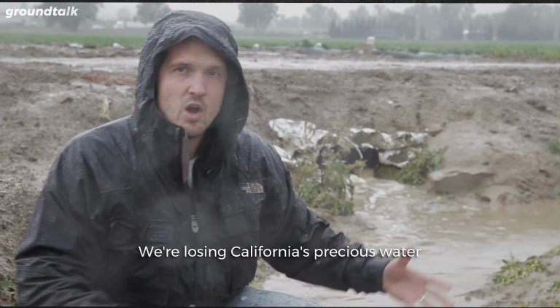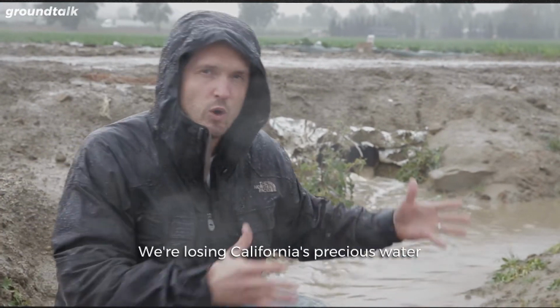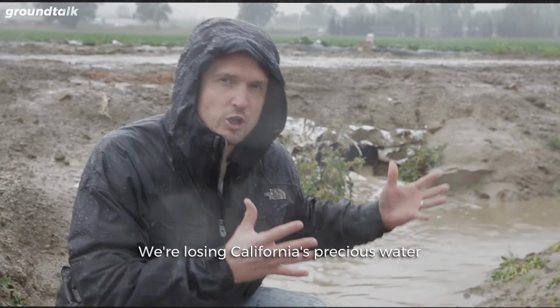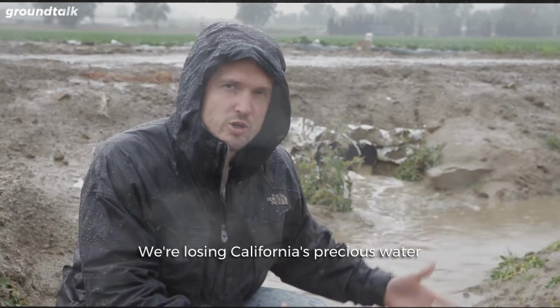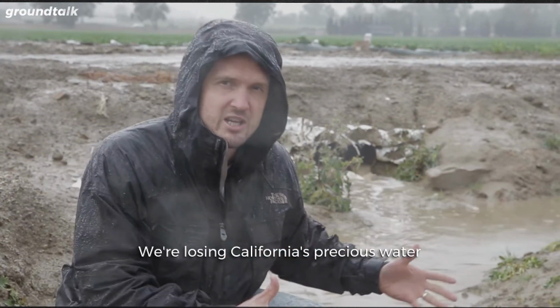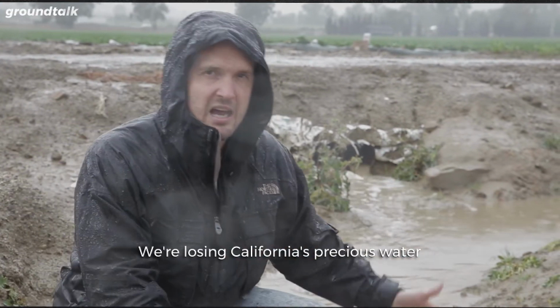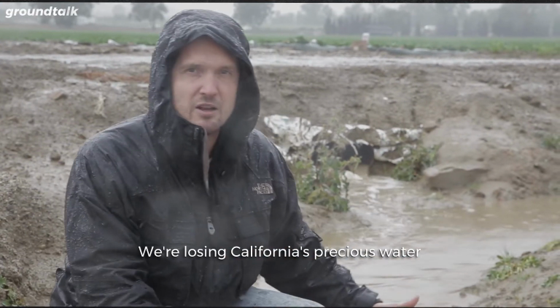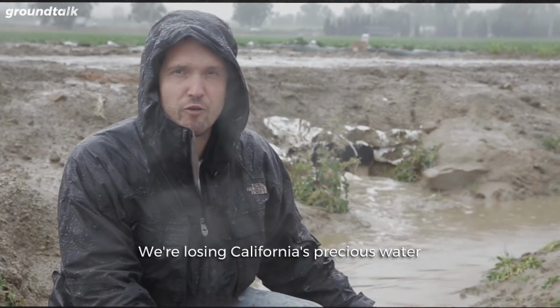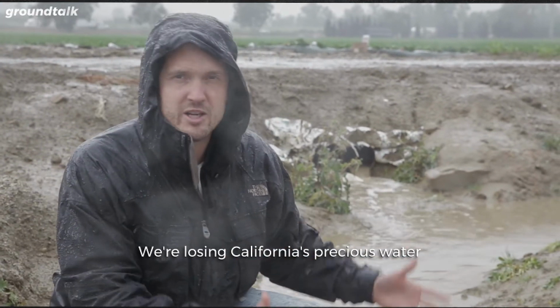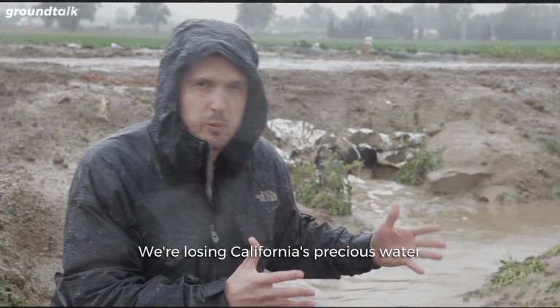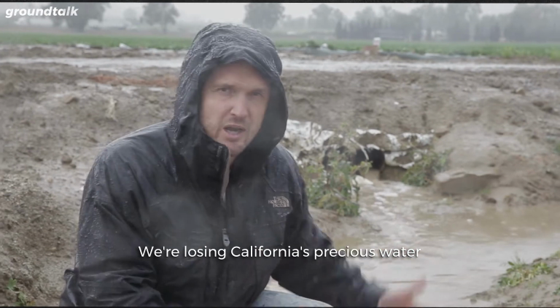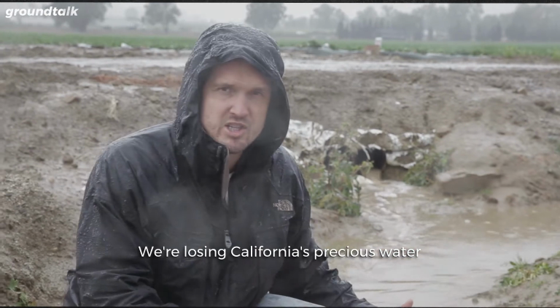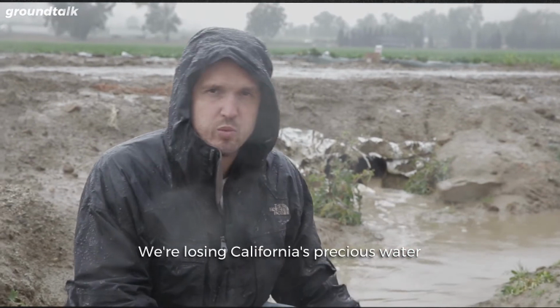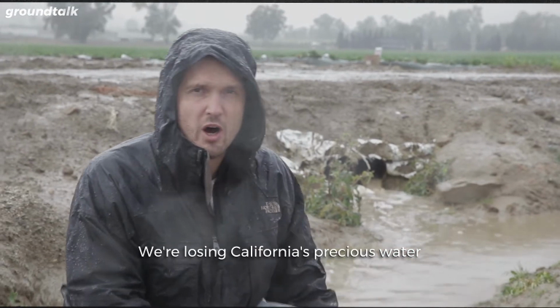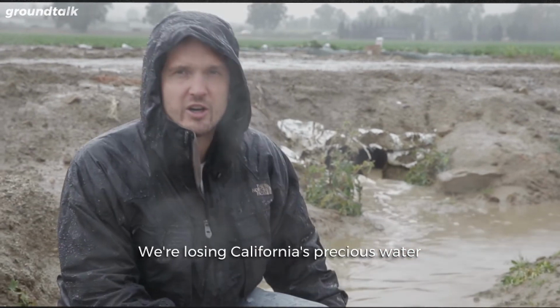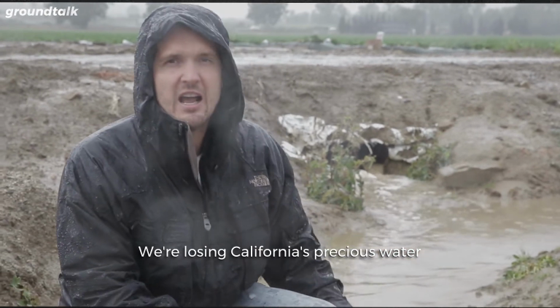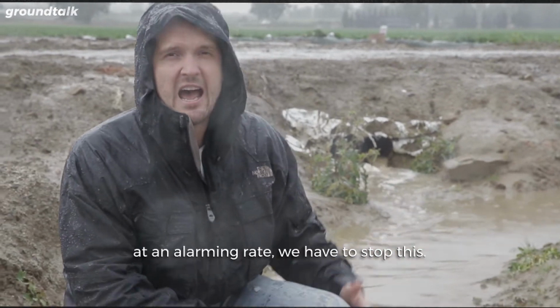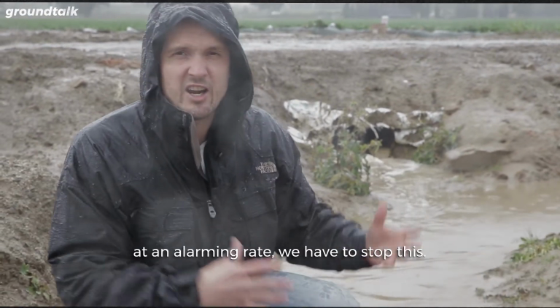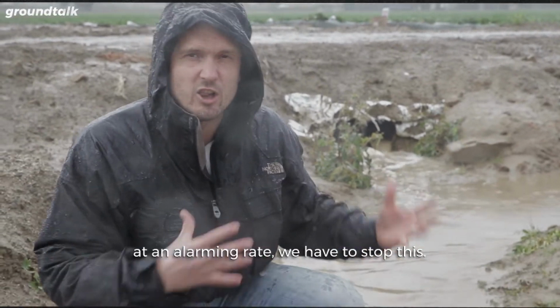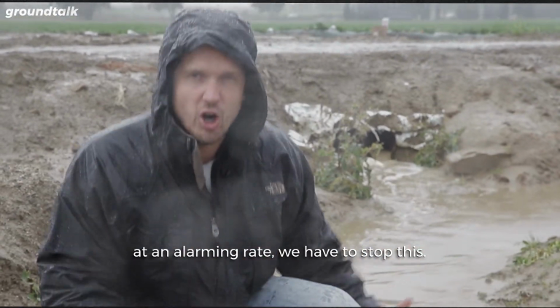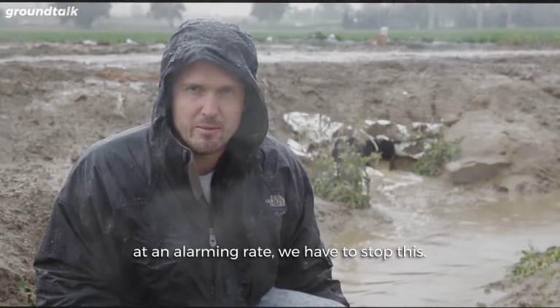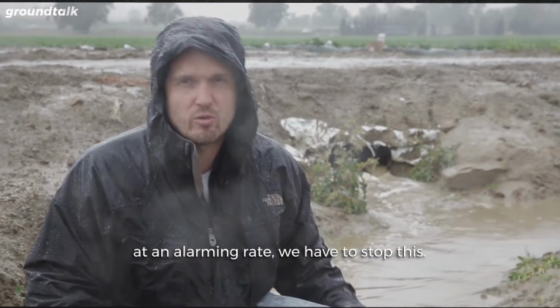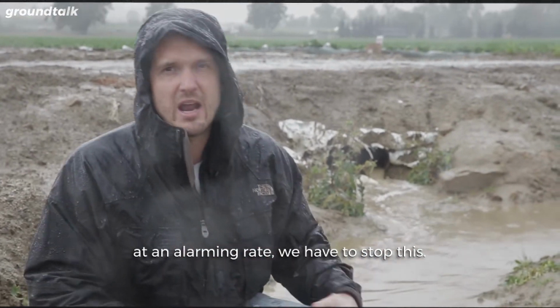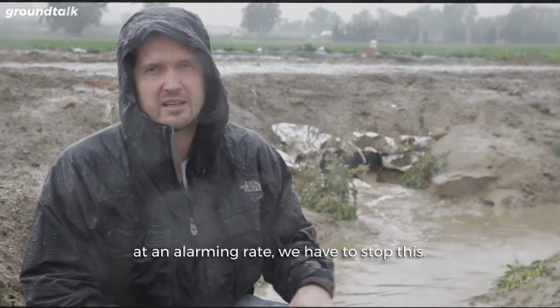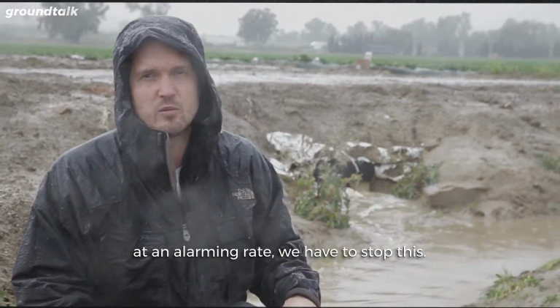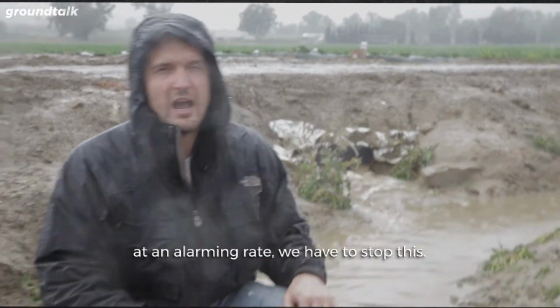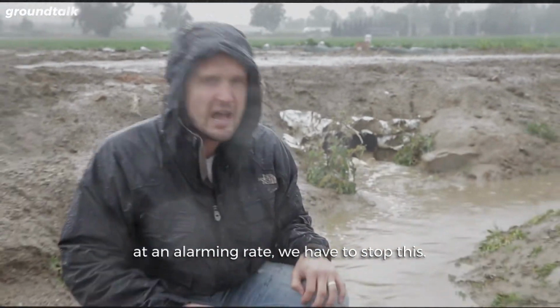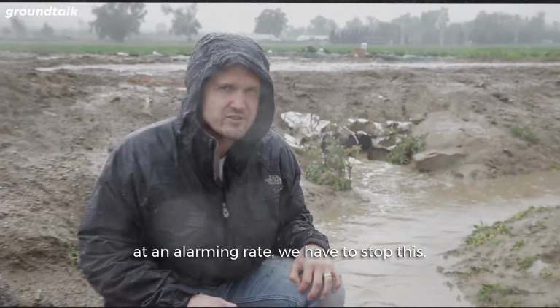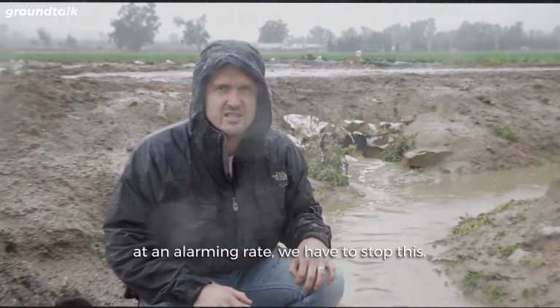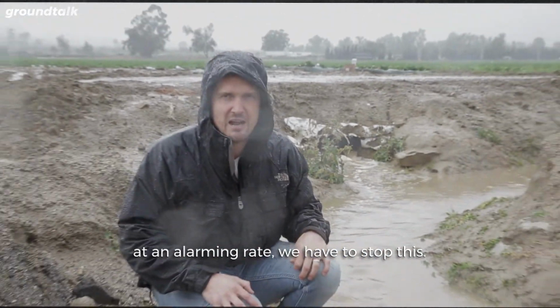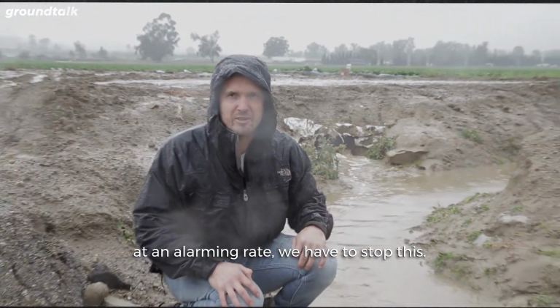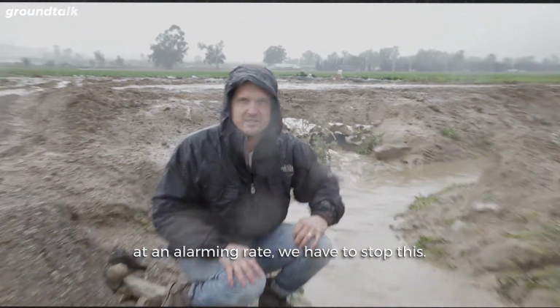We're losing California's precious water at an alarming rate. We have to stop this.